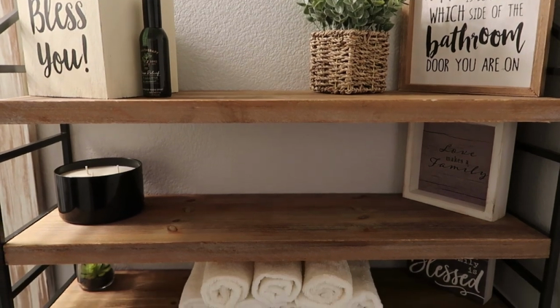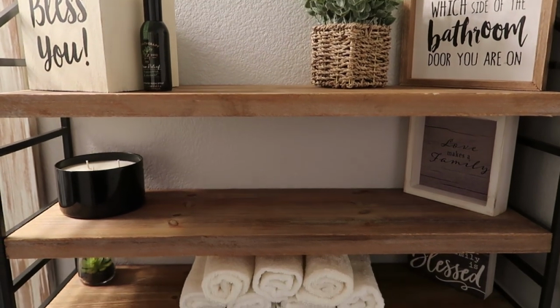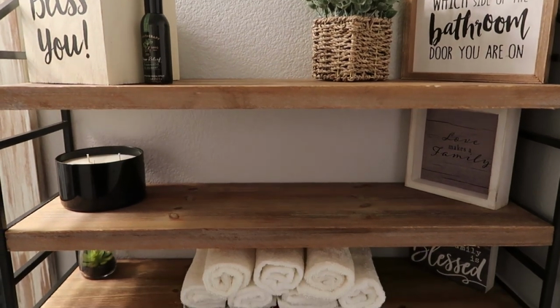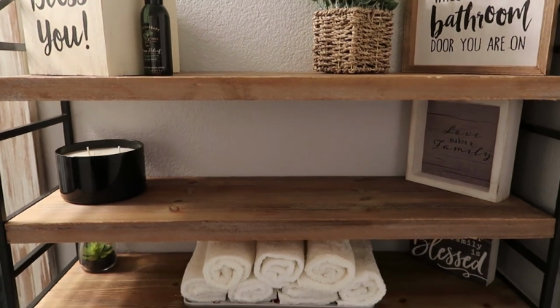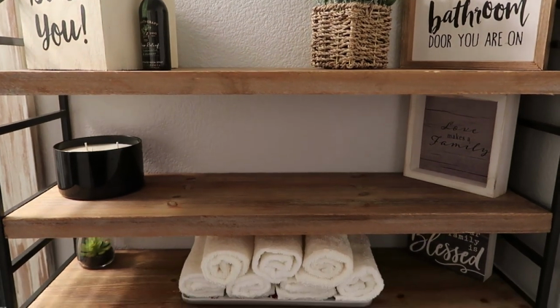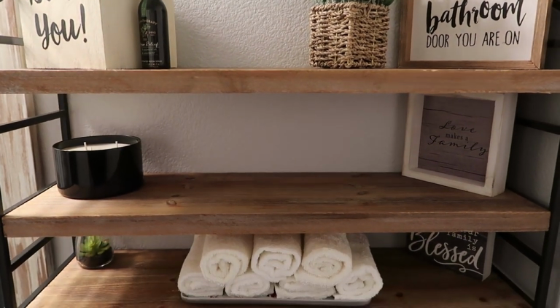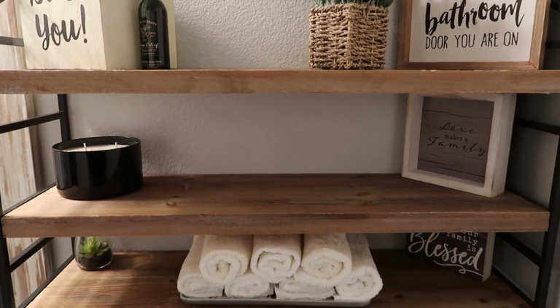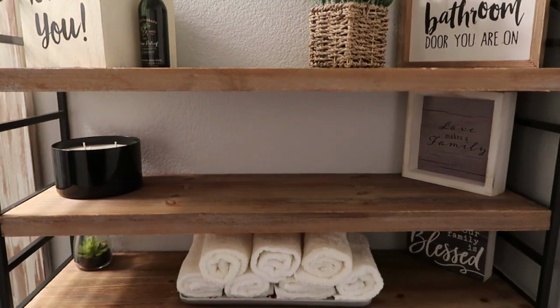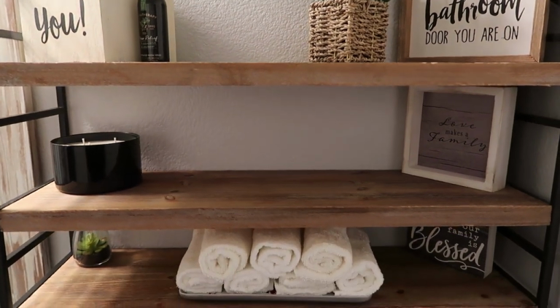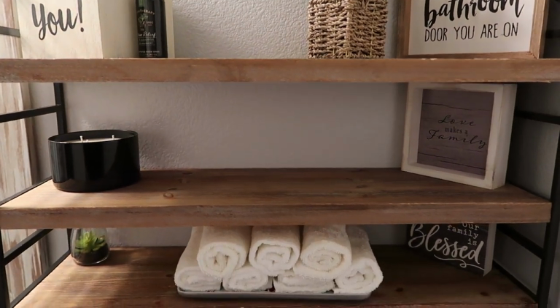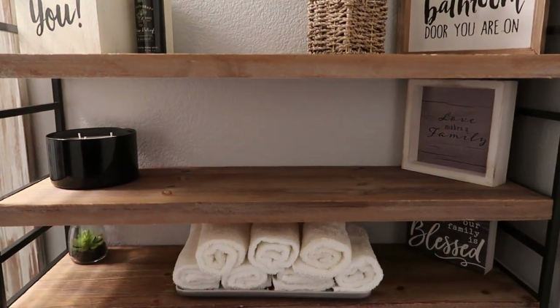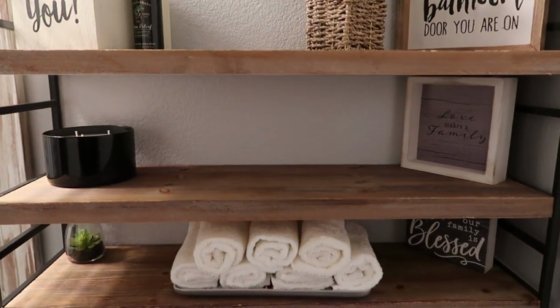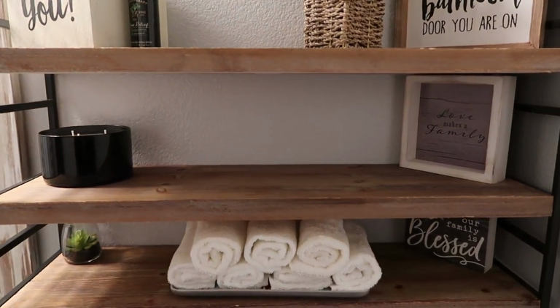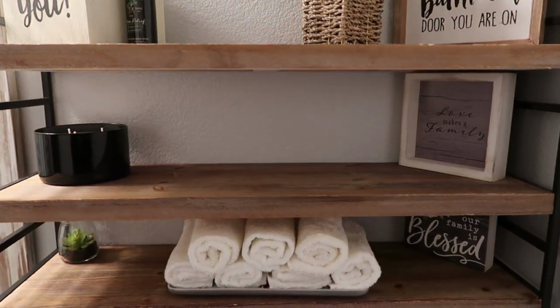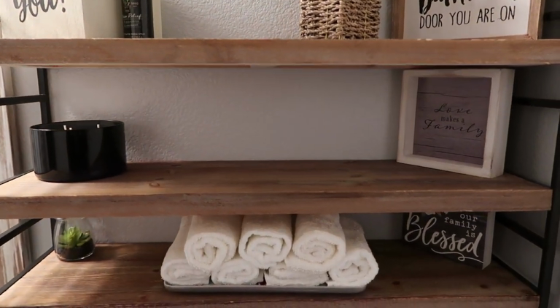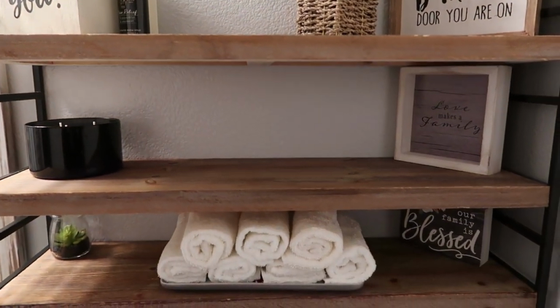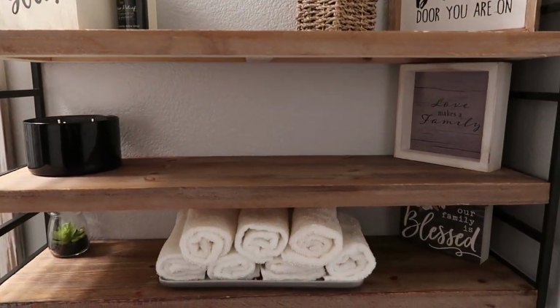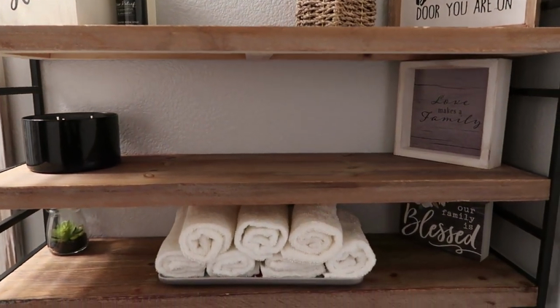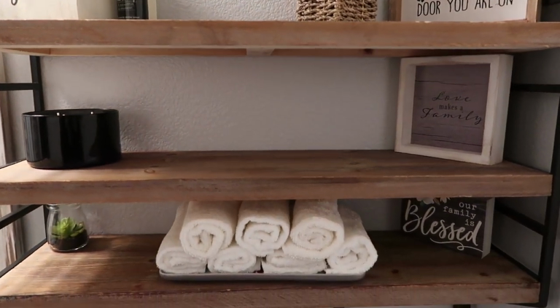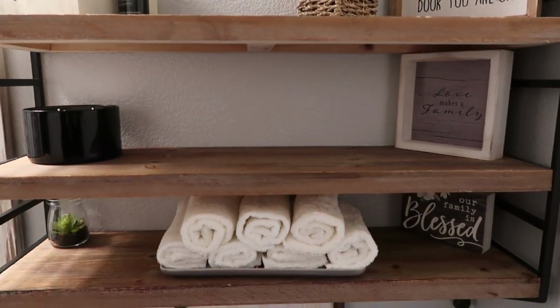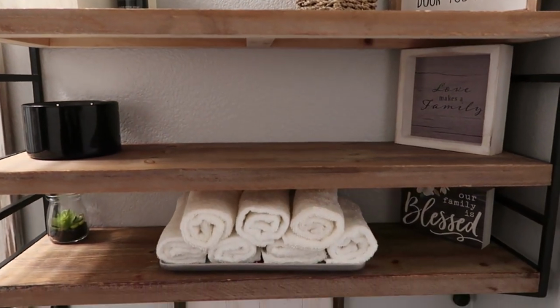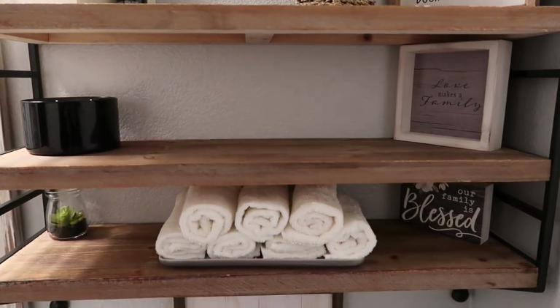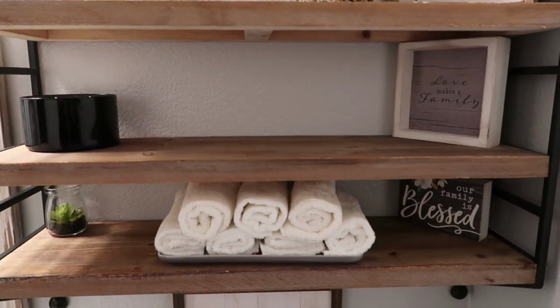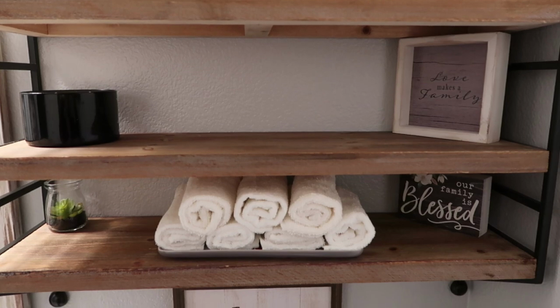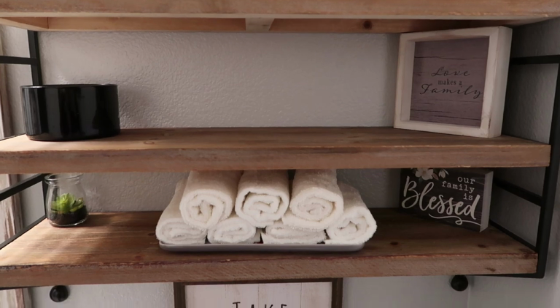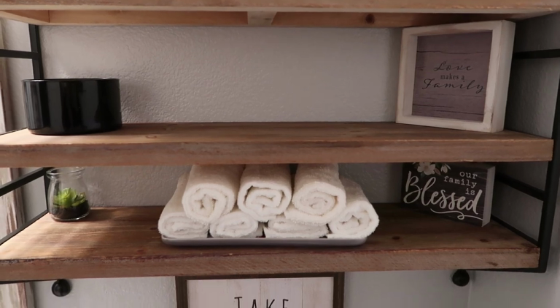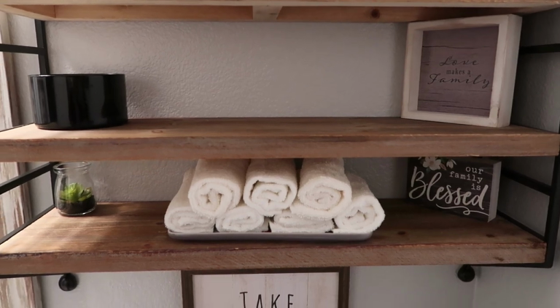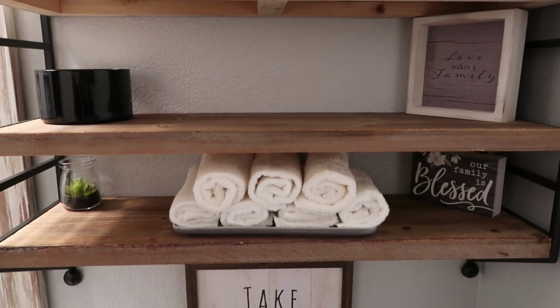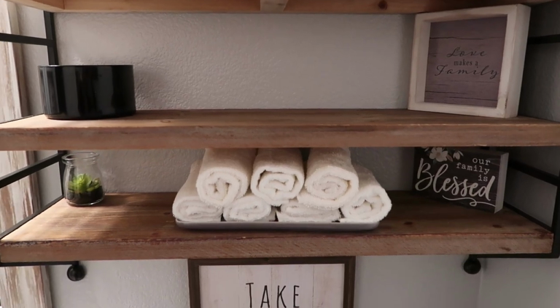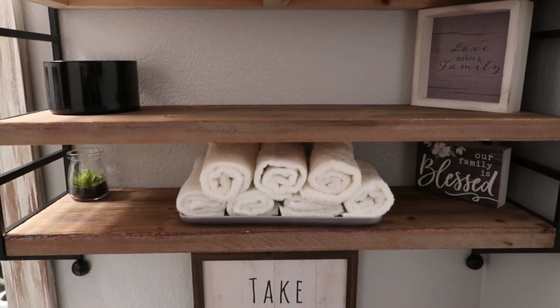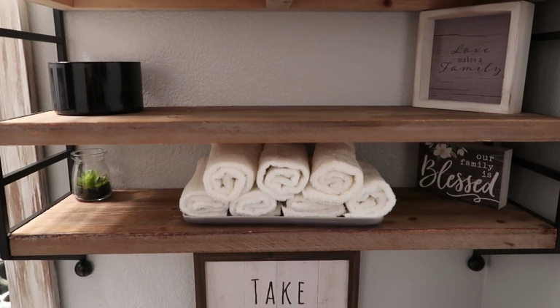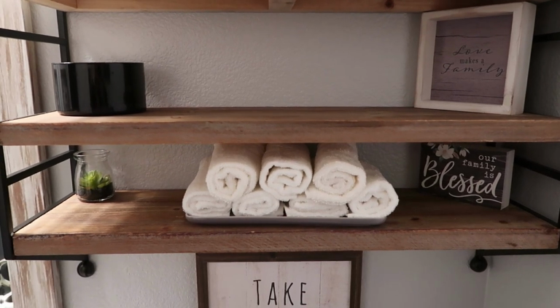Hi everybody, welcome back to my channel. In today's video, I'm going to be sharing with you my small bathroom refresh.